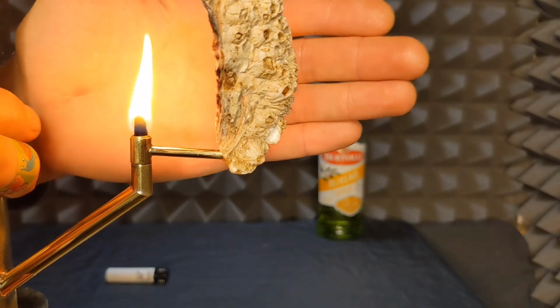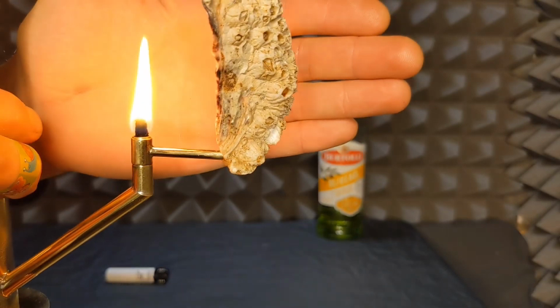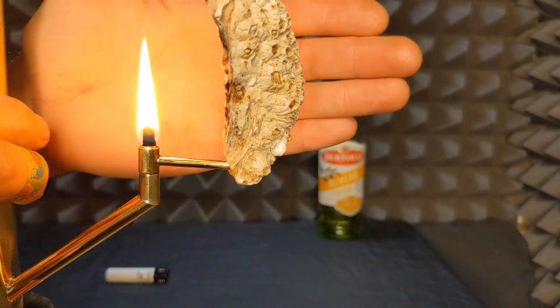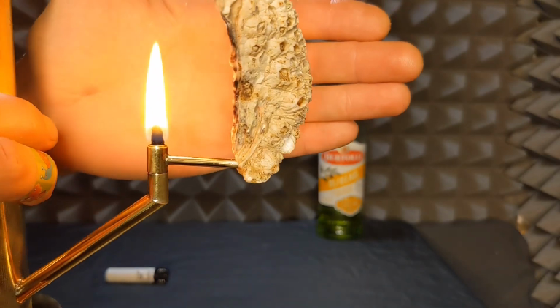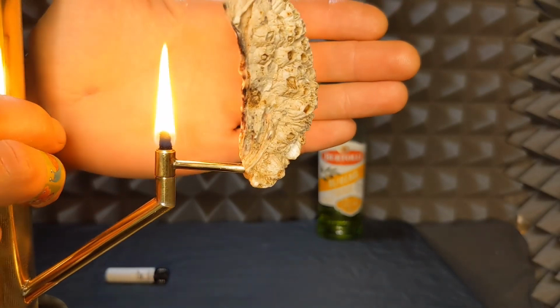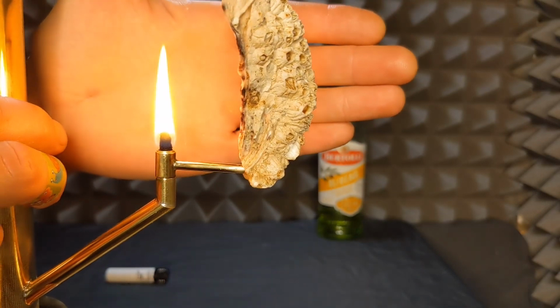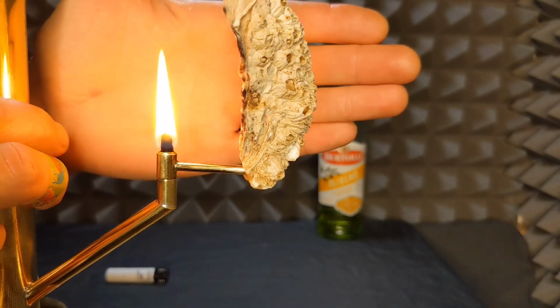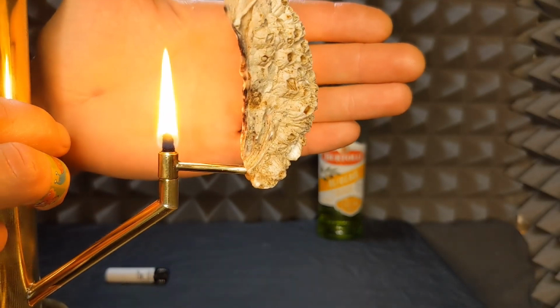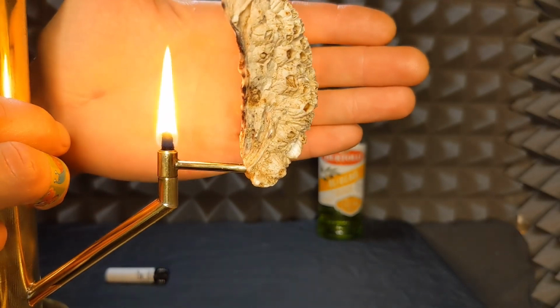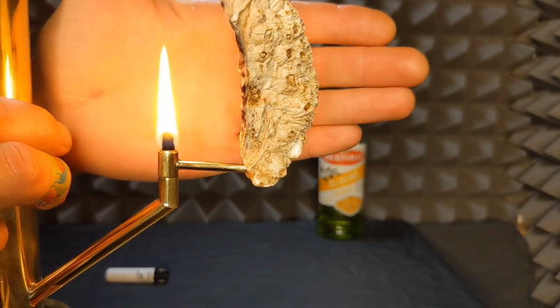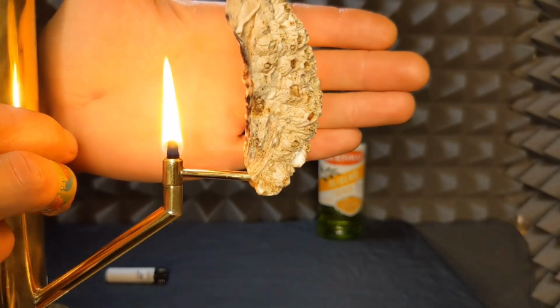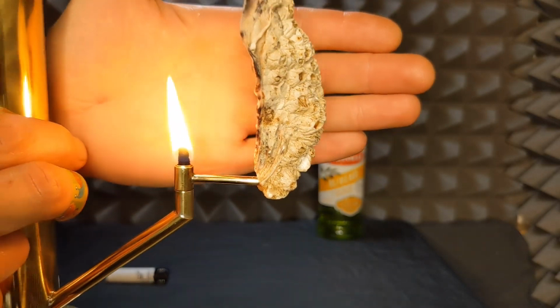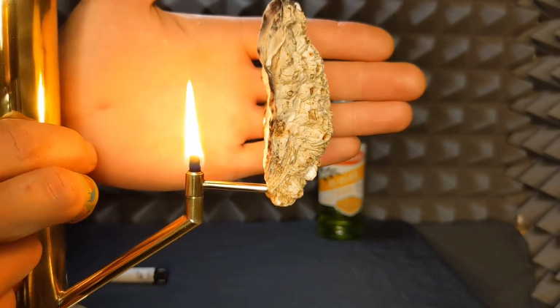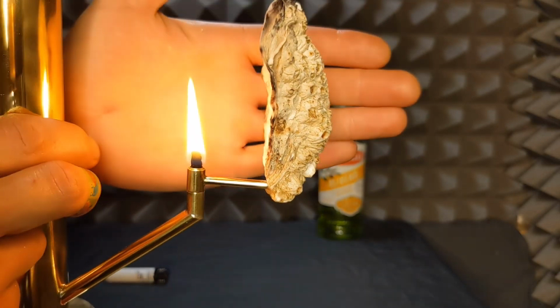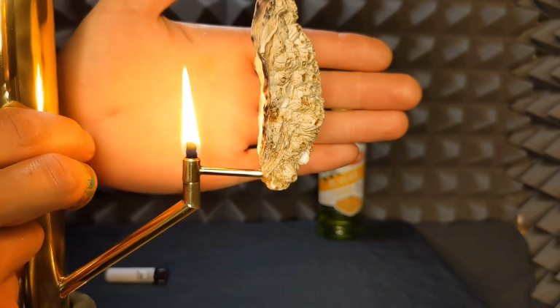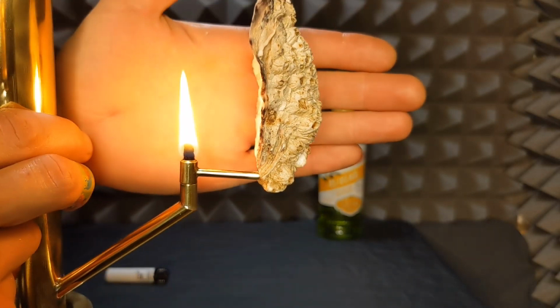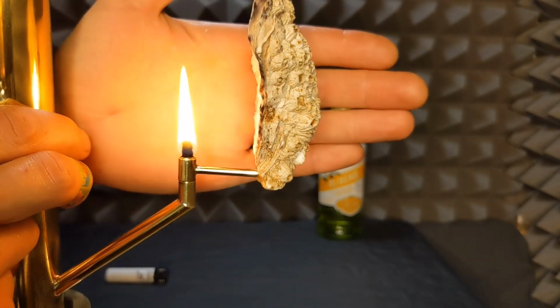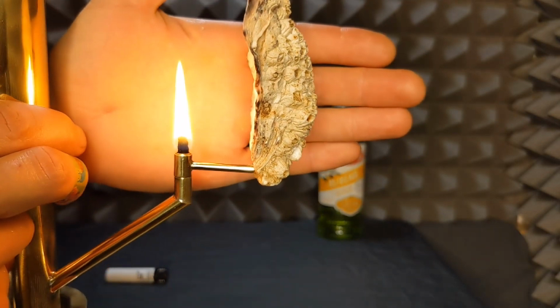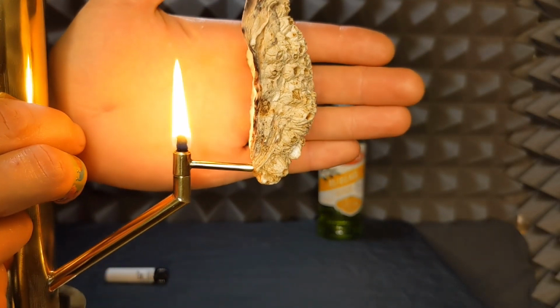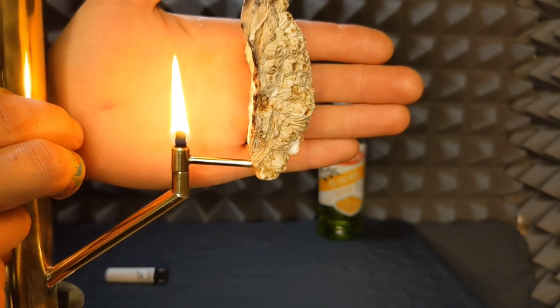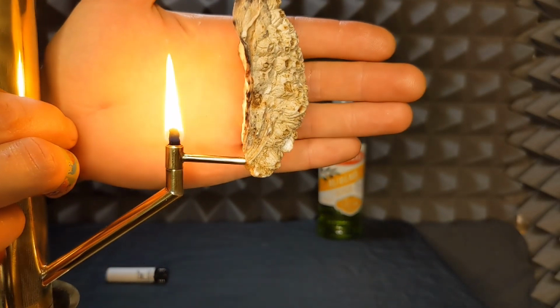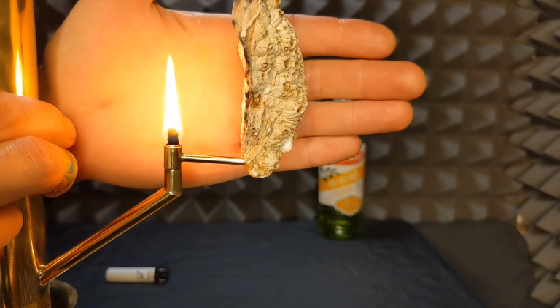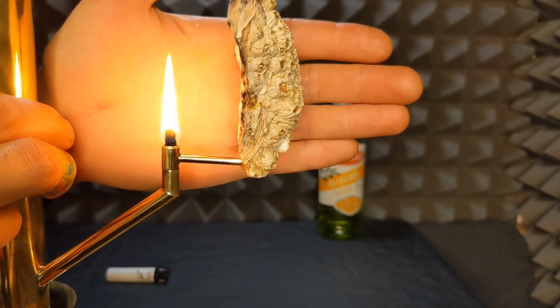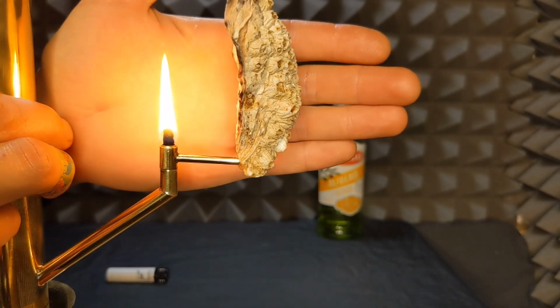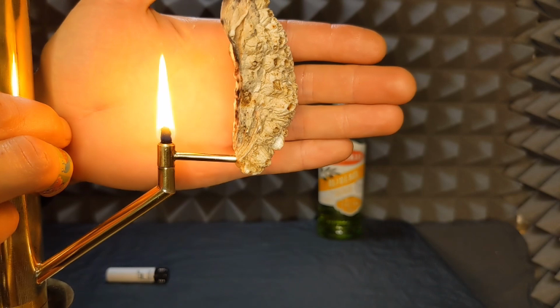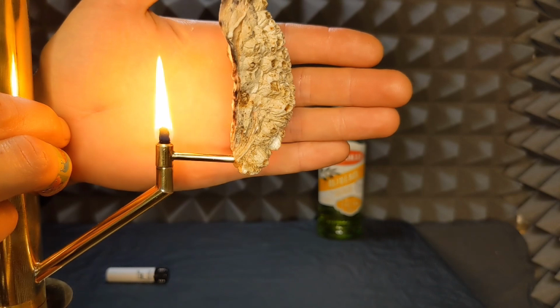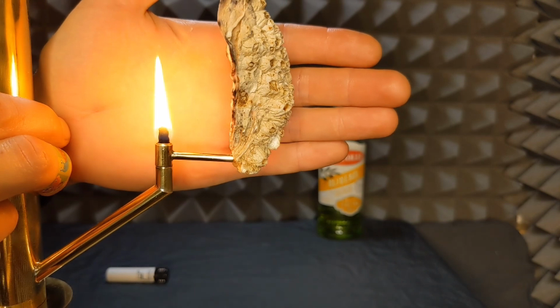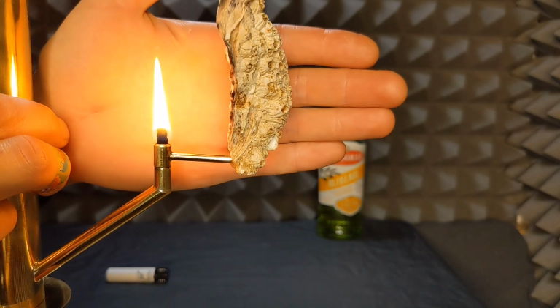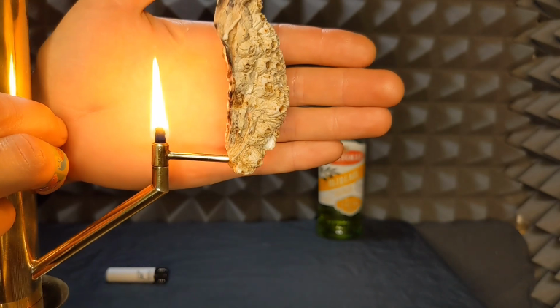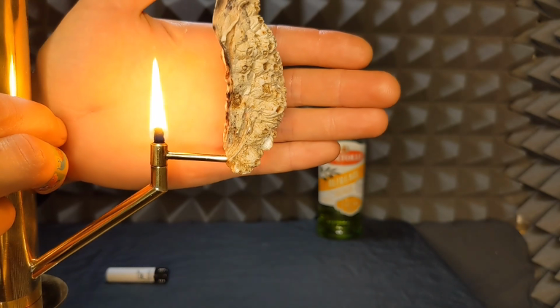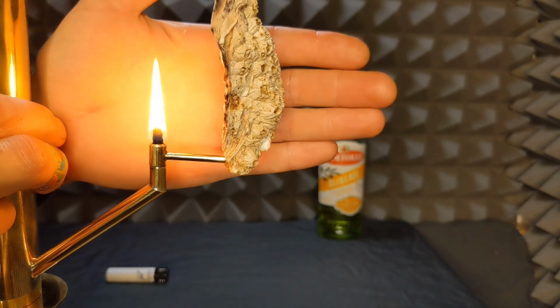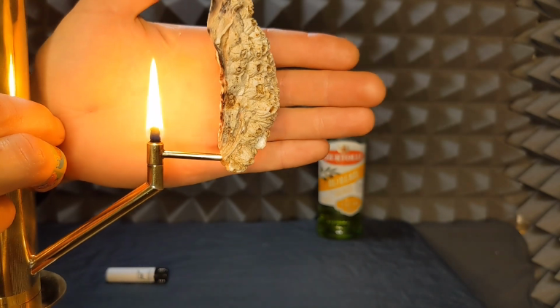We can gently push it back down. This is maybe an example — you could go a little bit higher than this, but you'll figure it out.